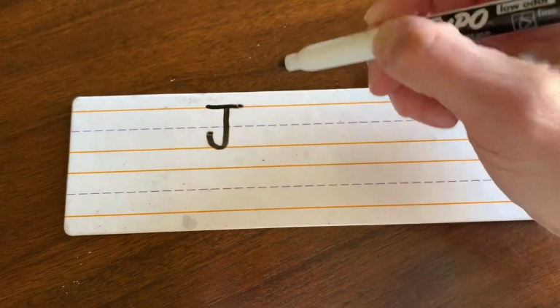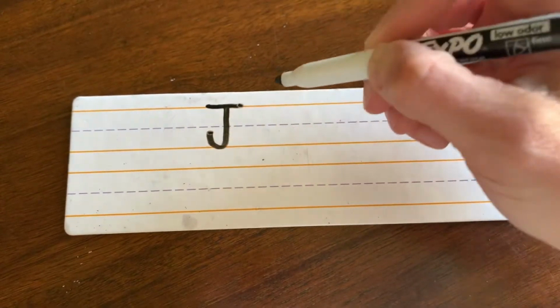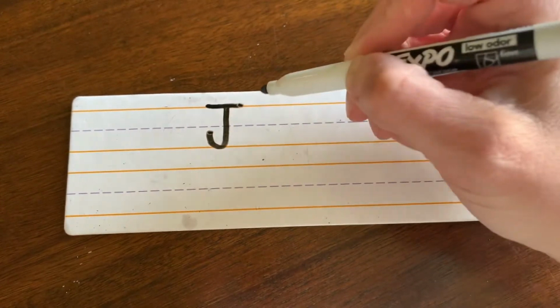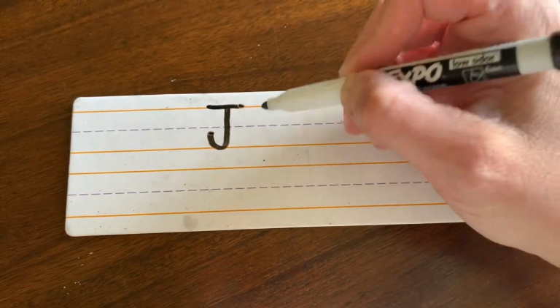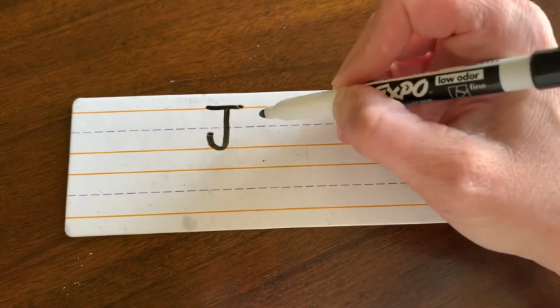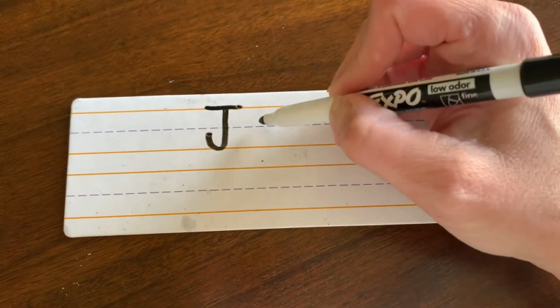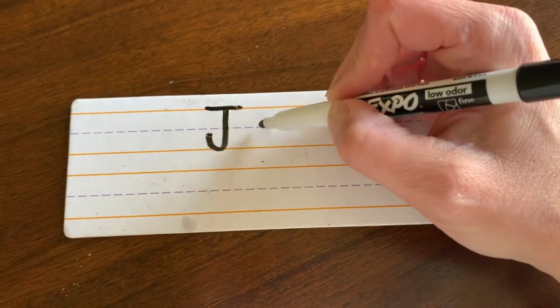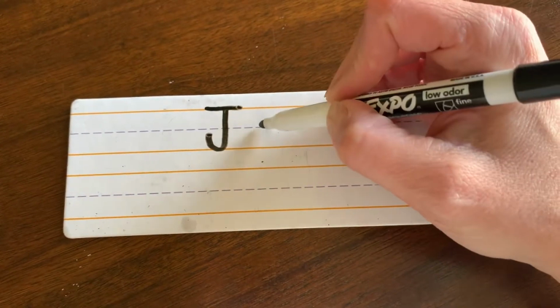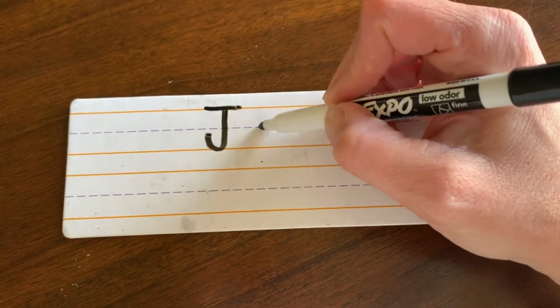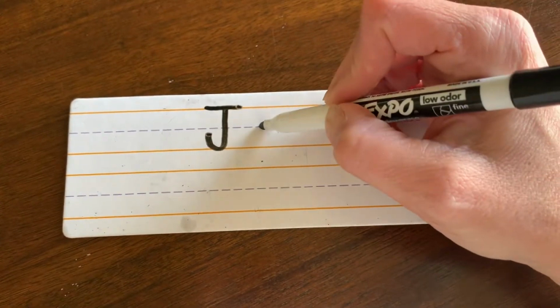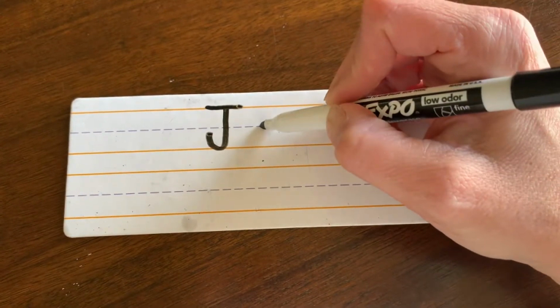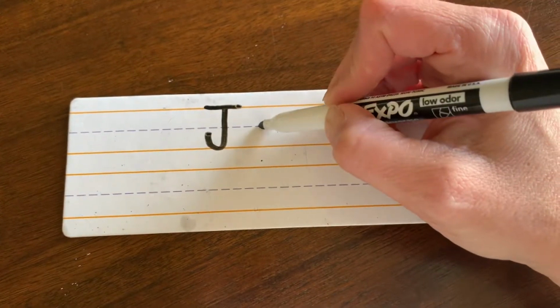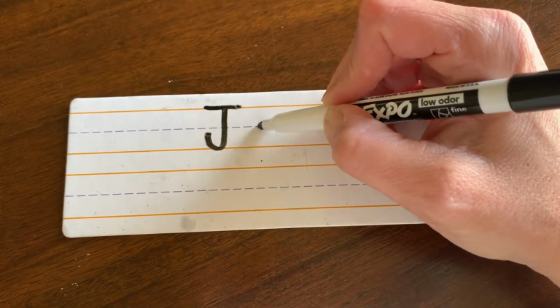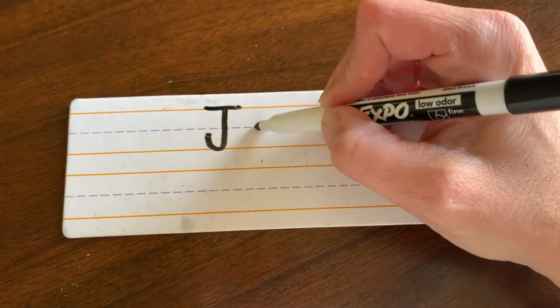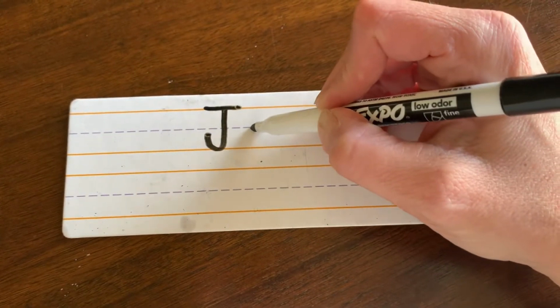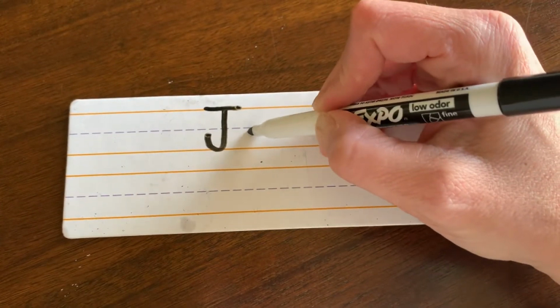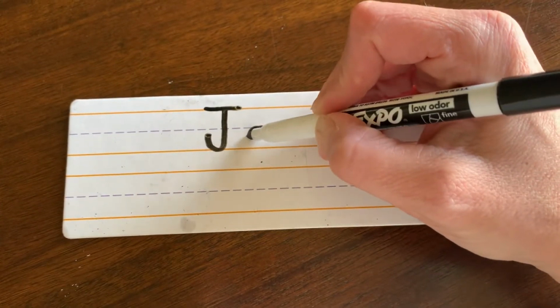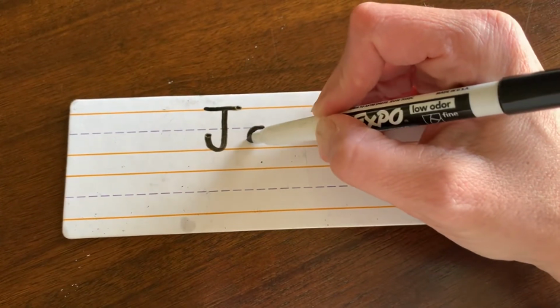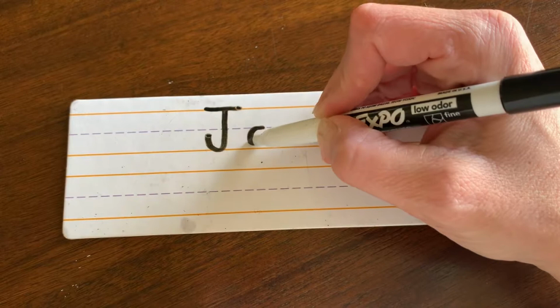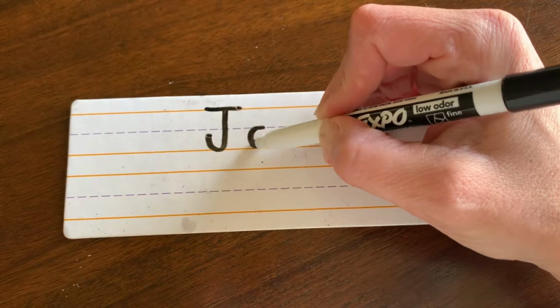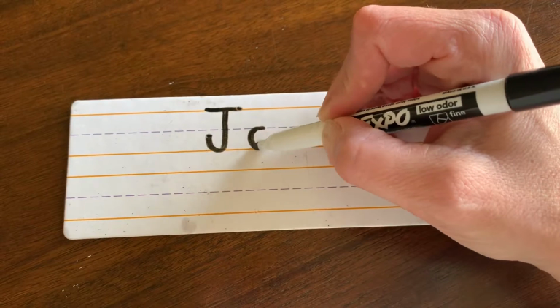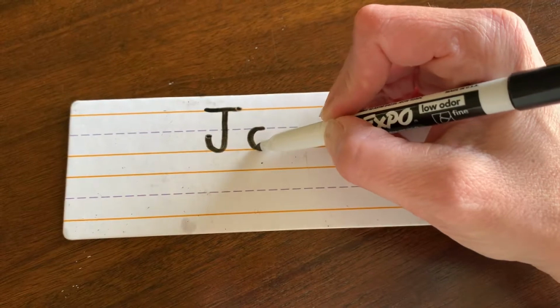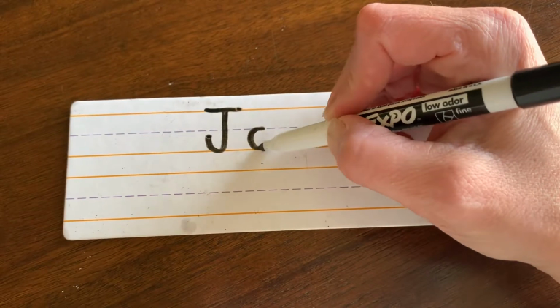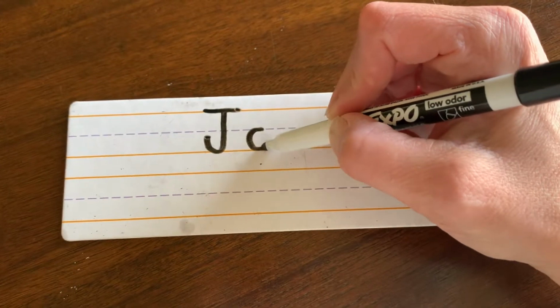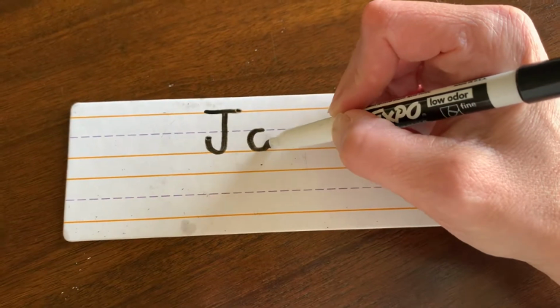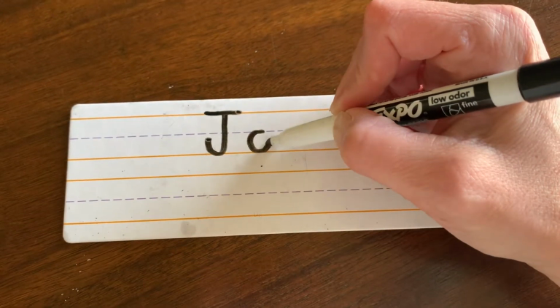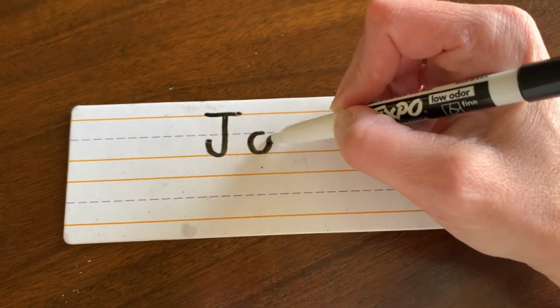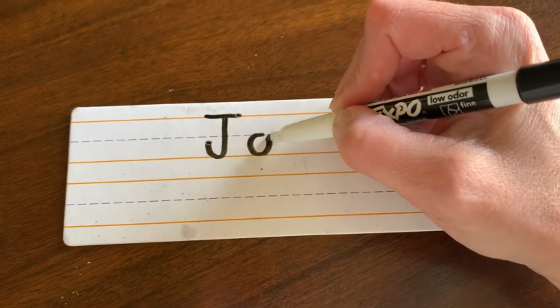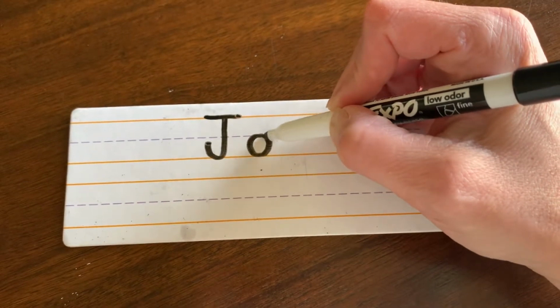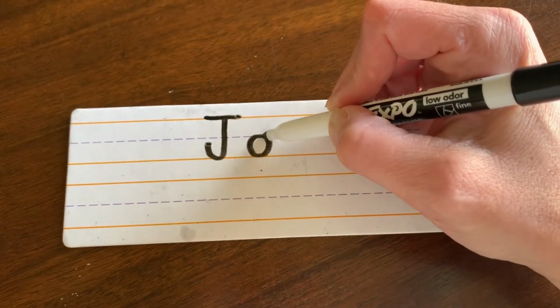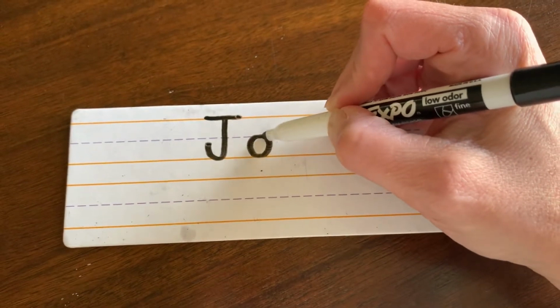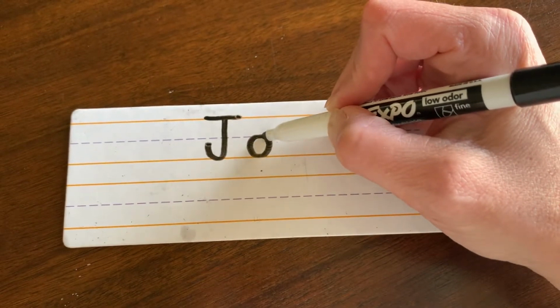O: start in the middle, magic C shape, touch the ground, close it up.